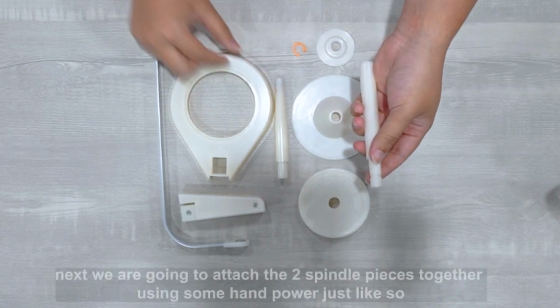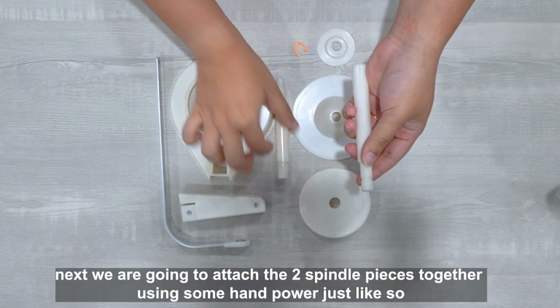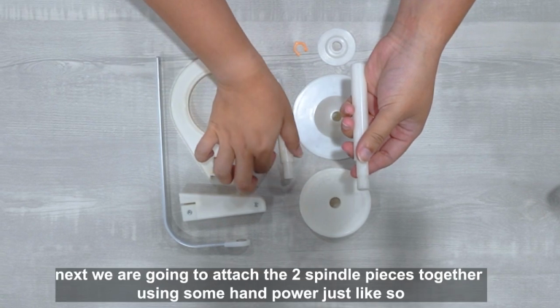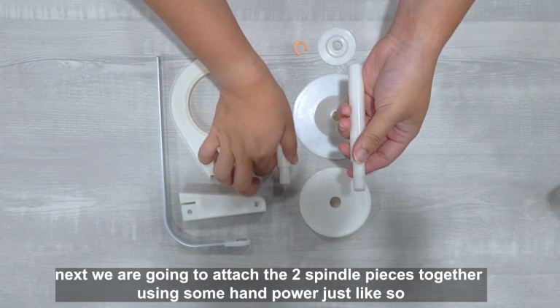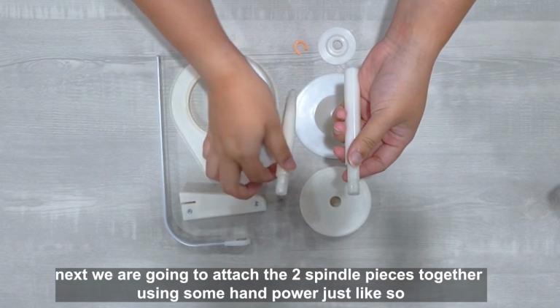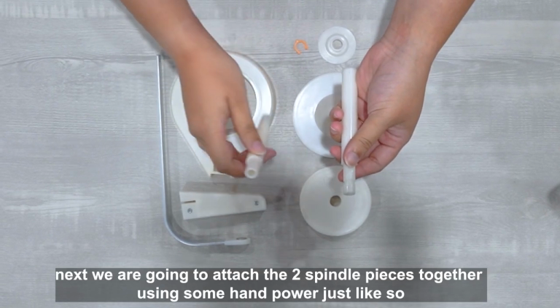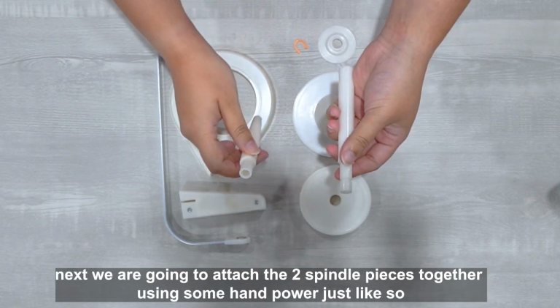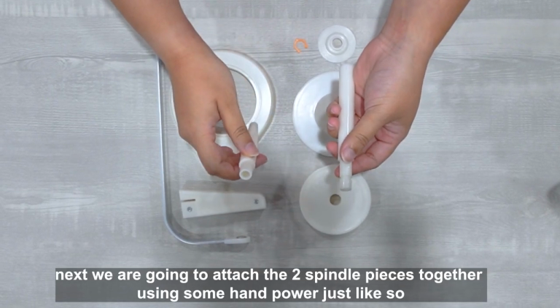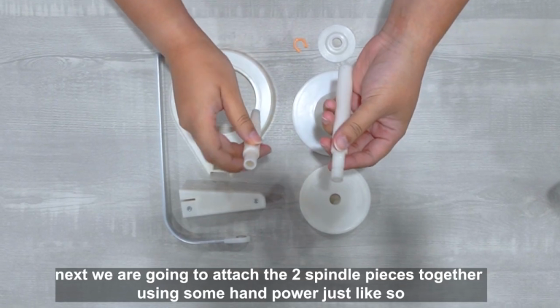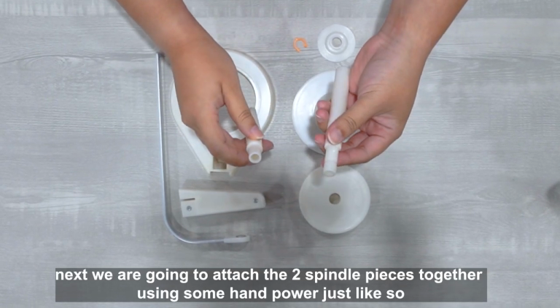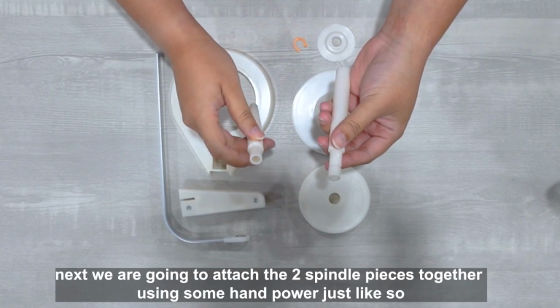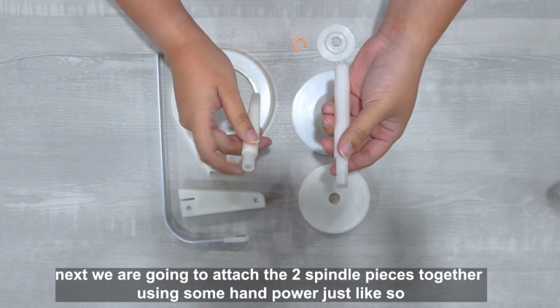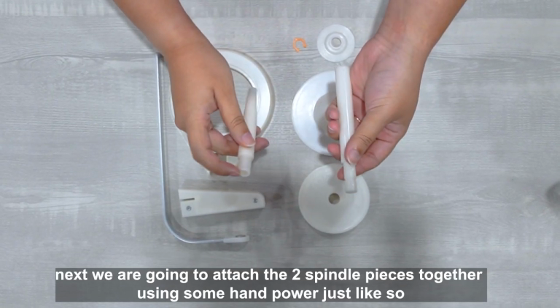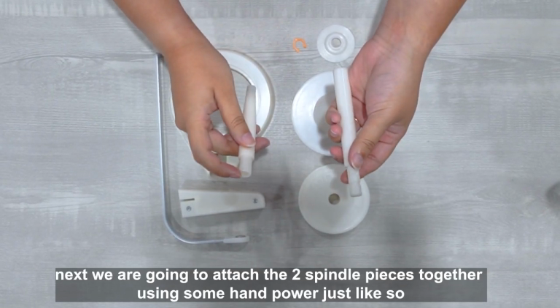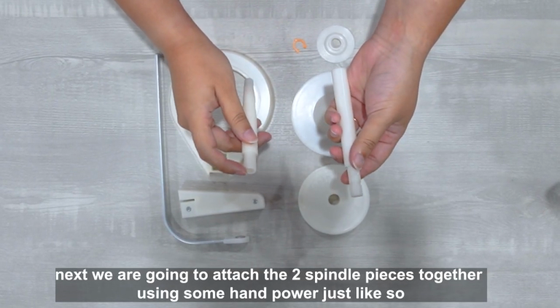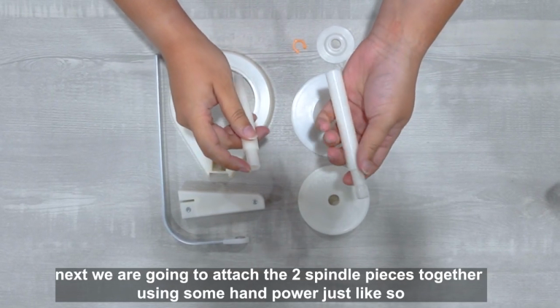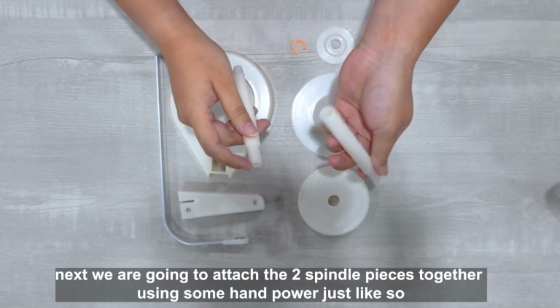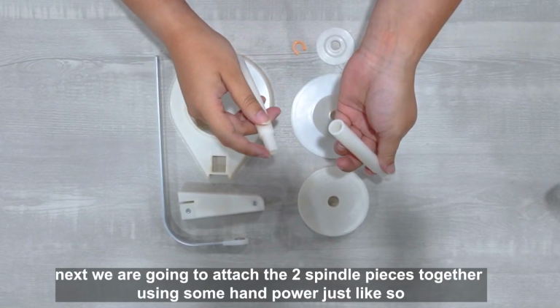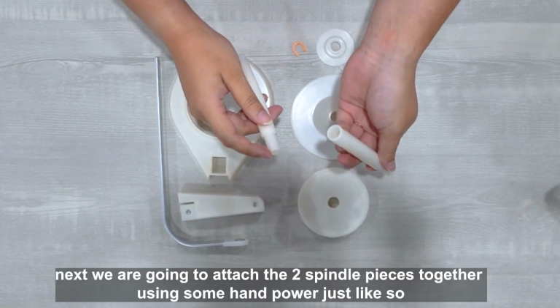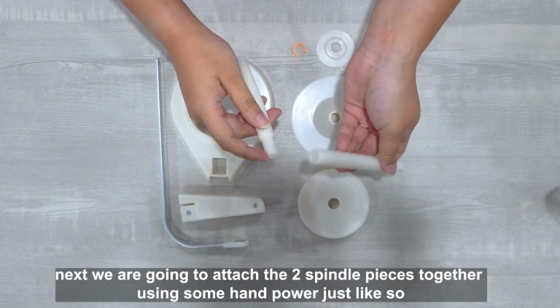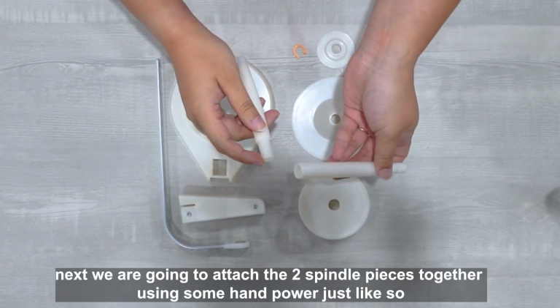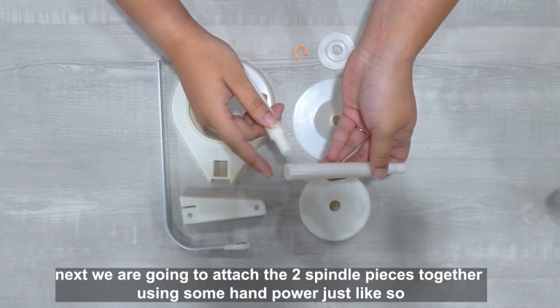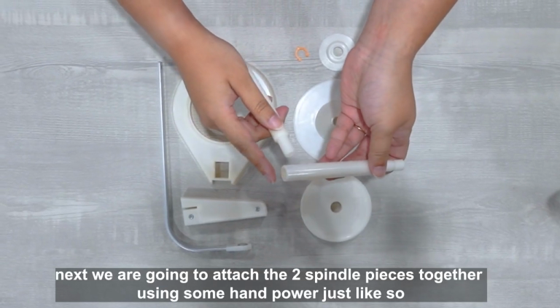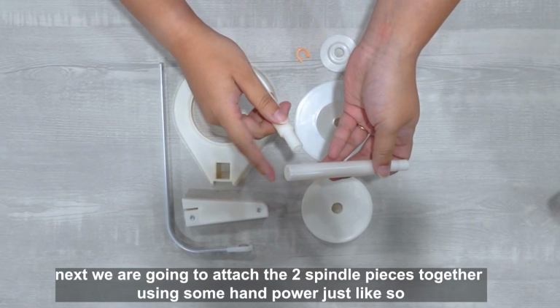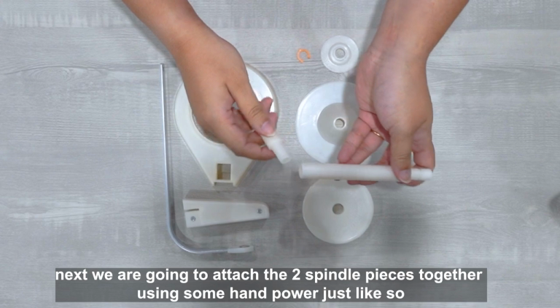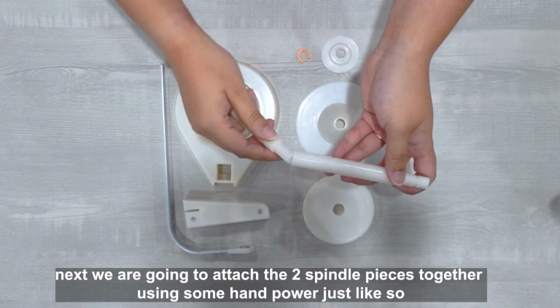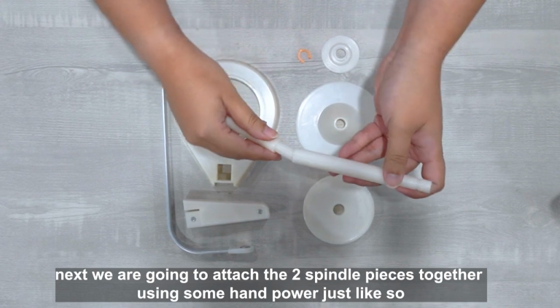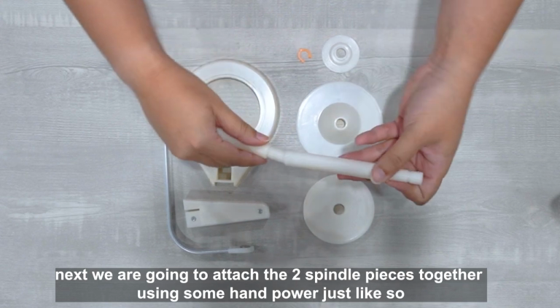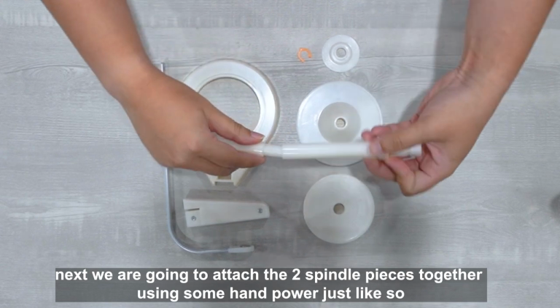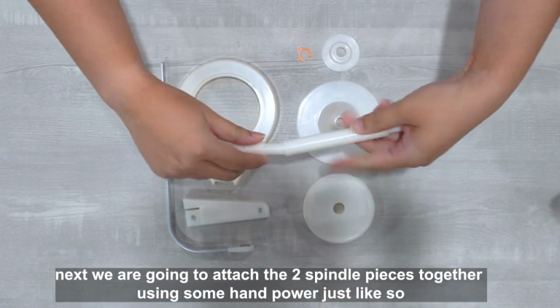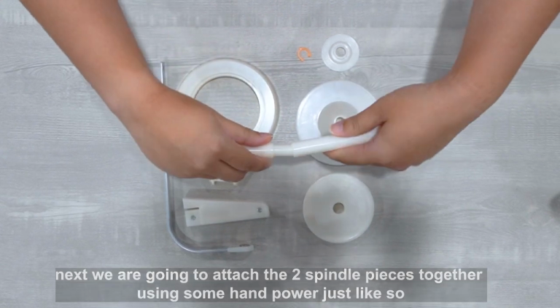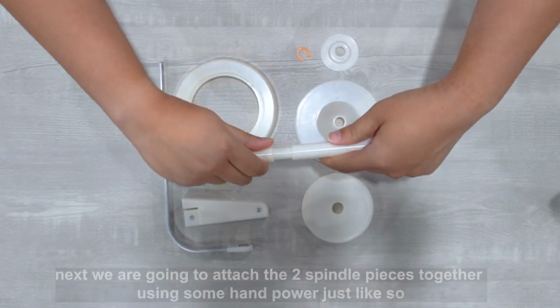Next, we're going to attach the two spindle pieces together using some hand power, just like so.